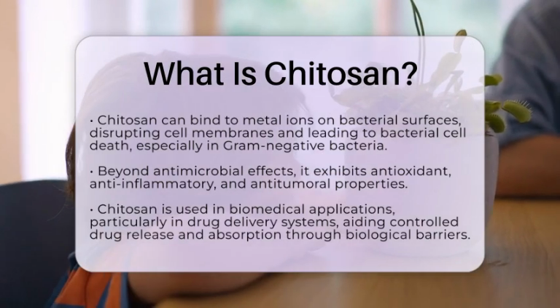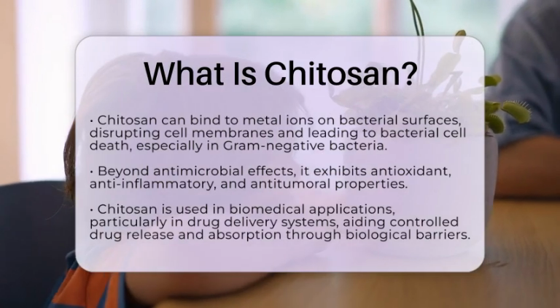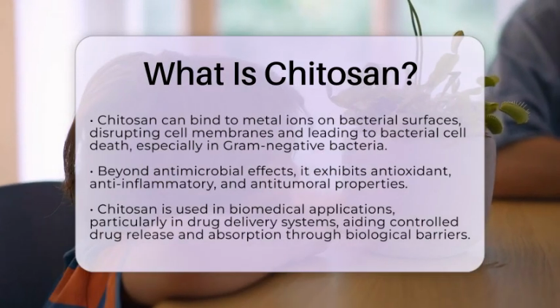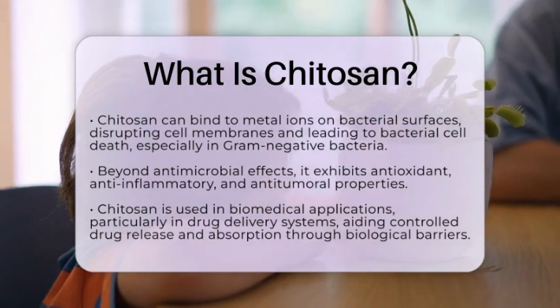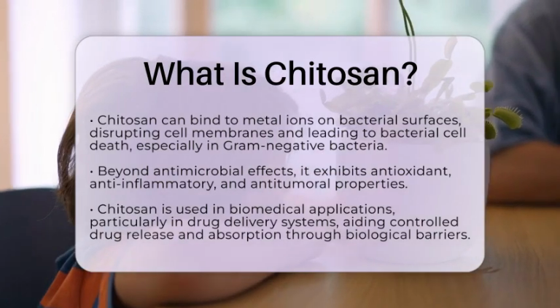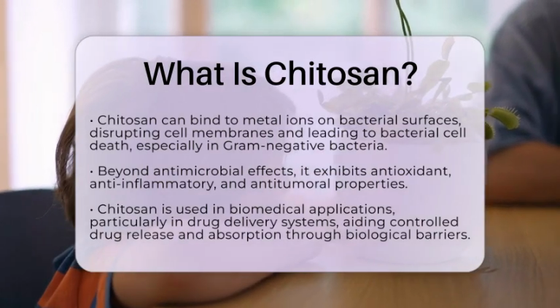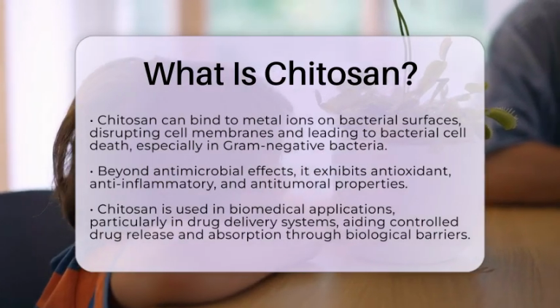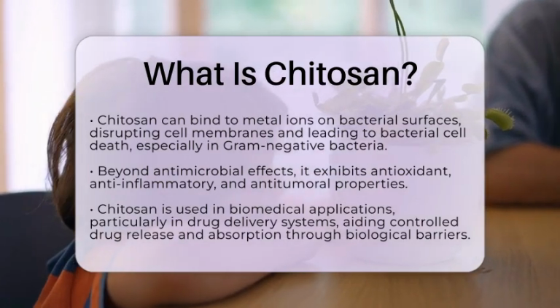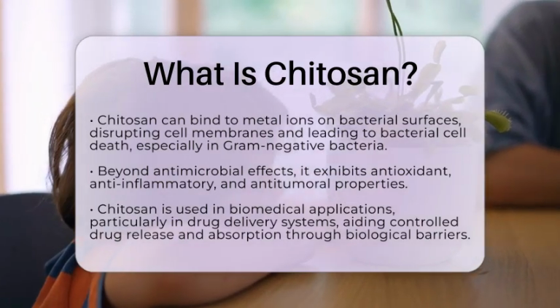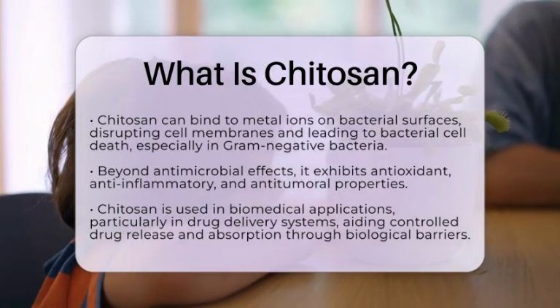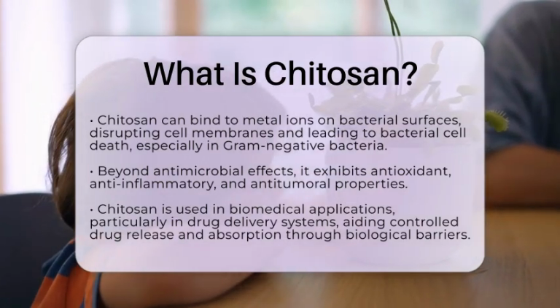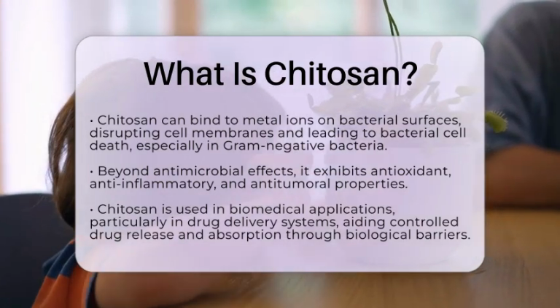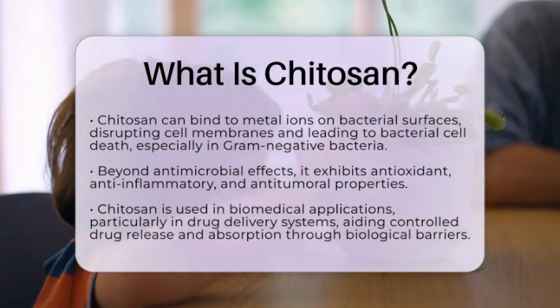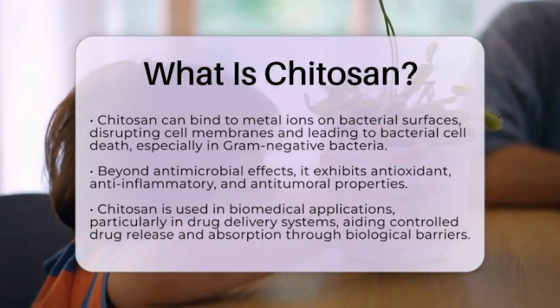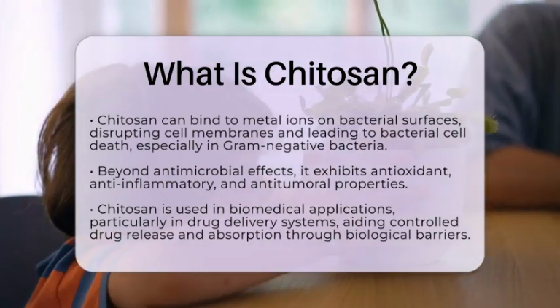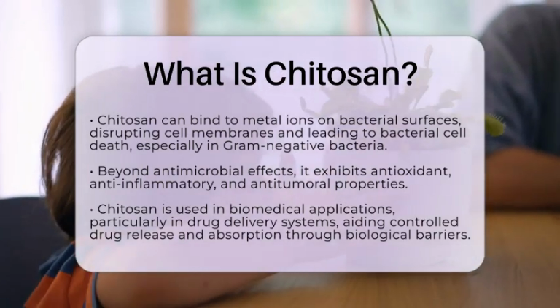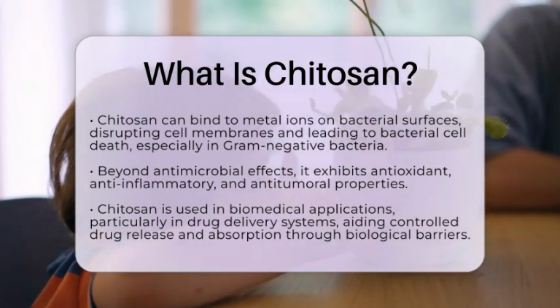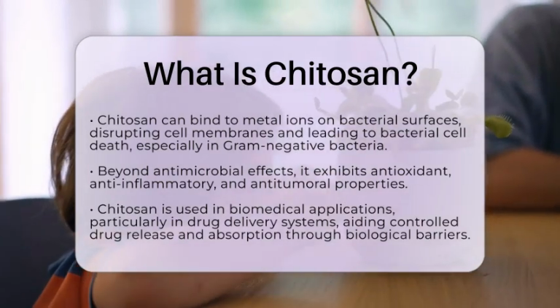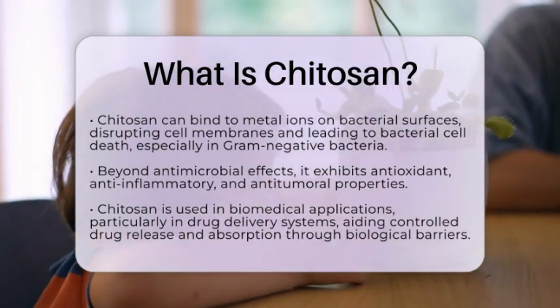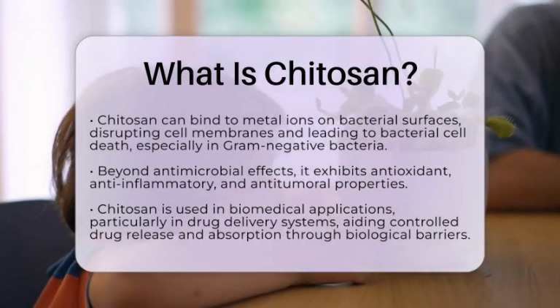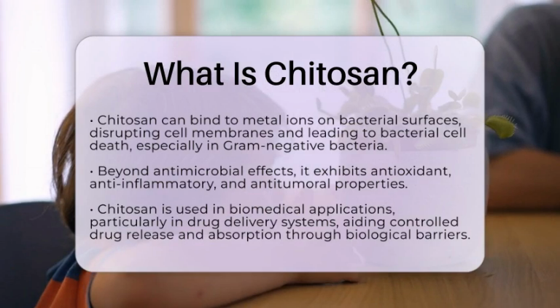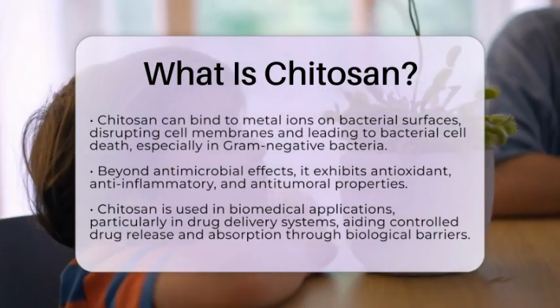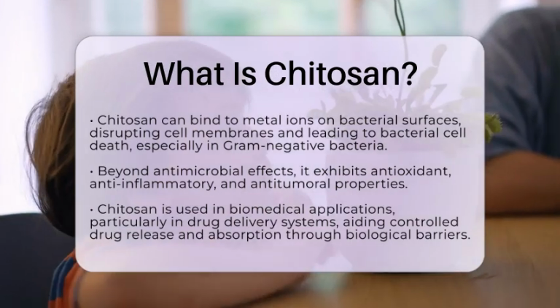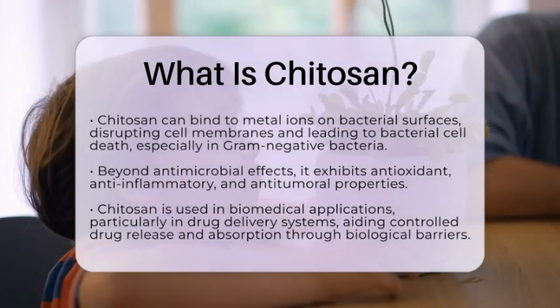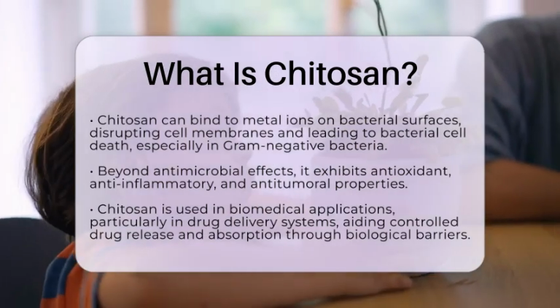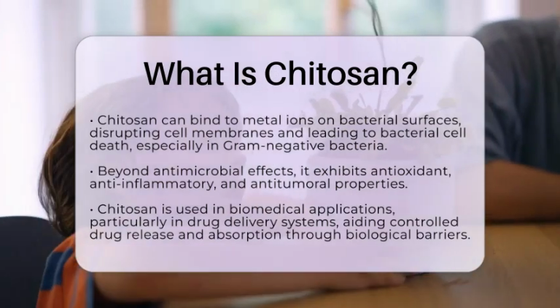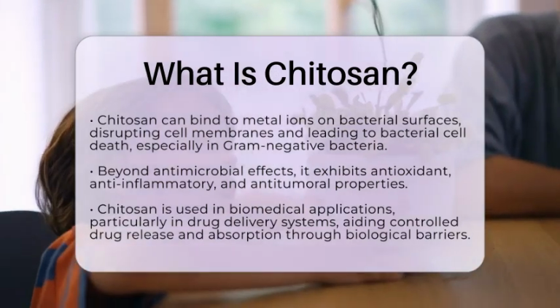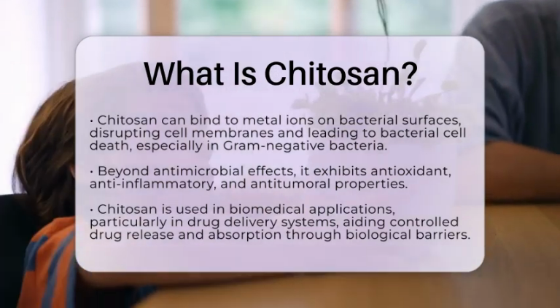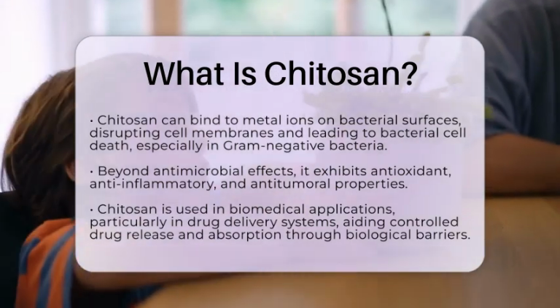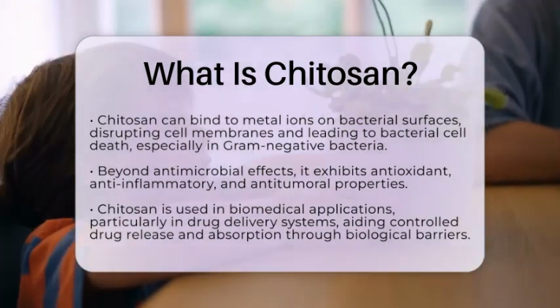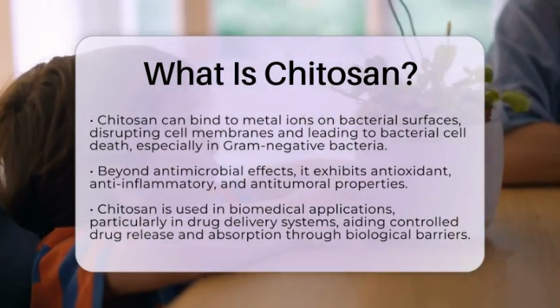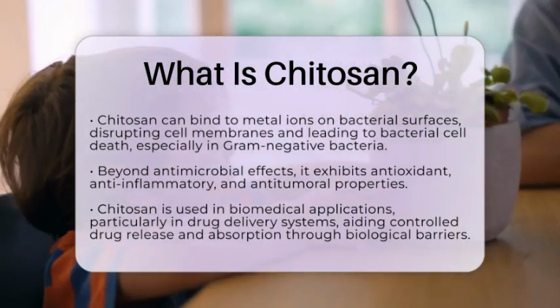Beyond its antimicrobial effects, chitosan also has antioxidant, anti-inflammatory, and antitumoral properties.